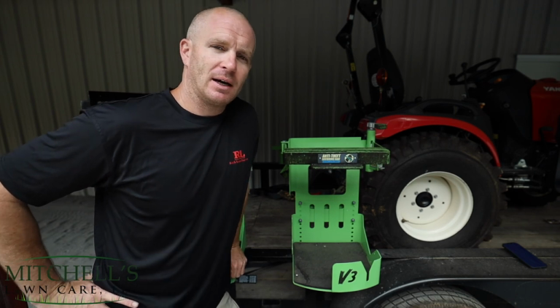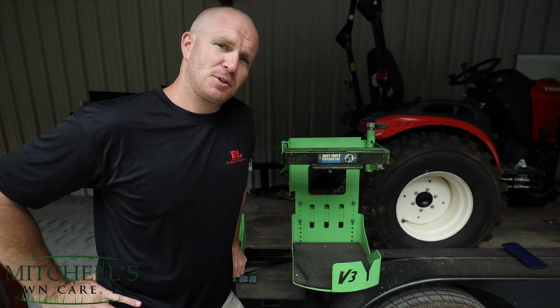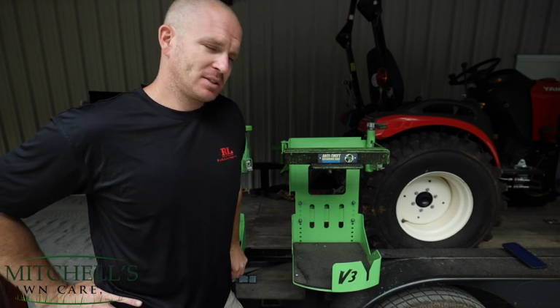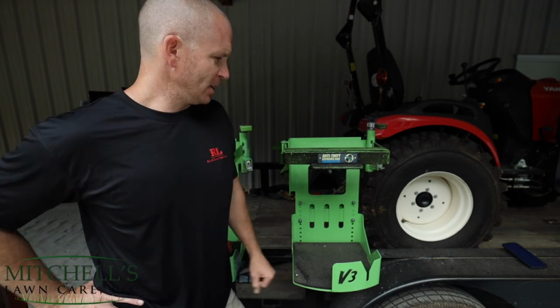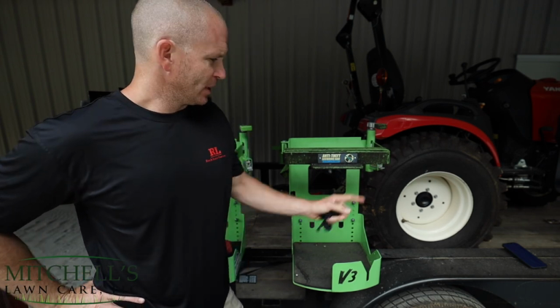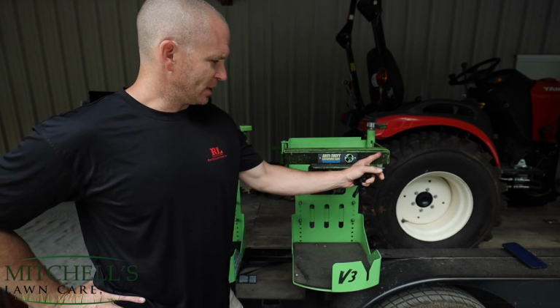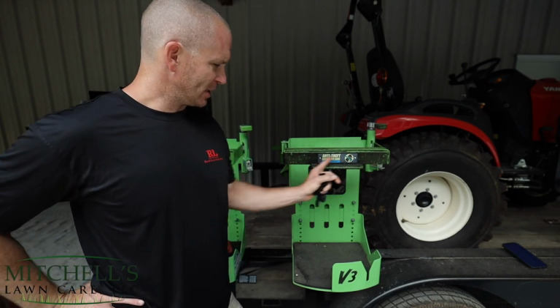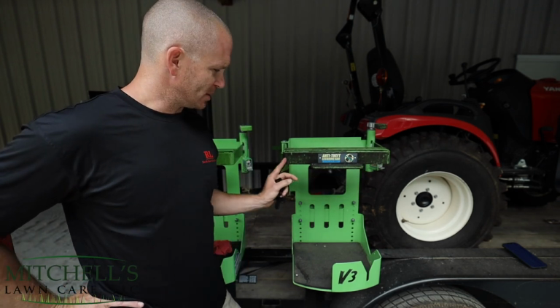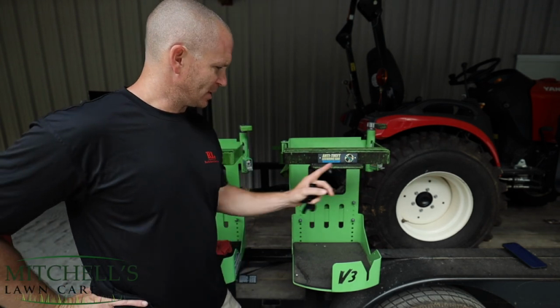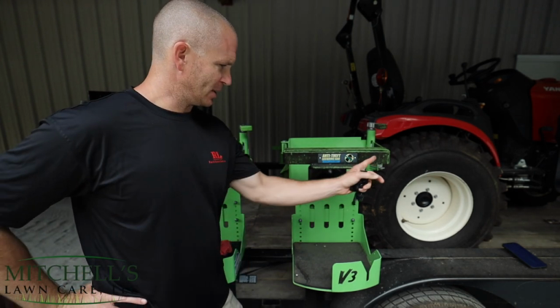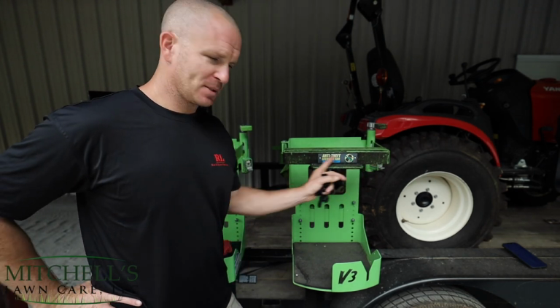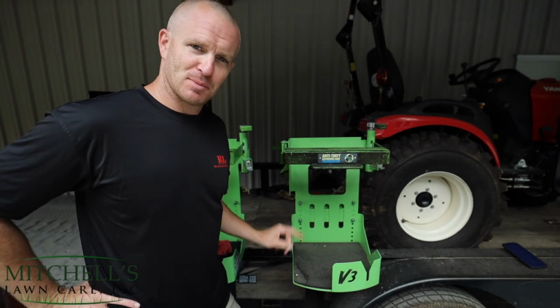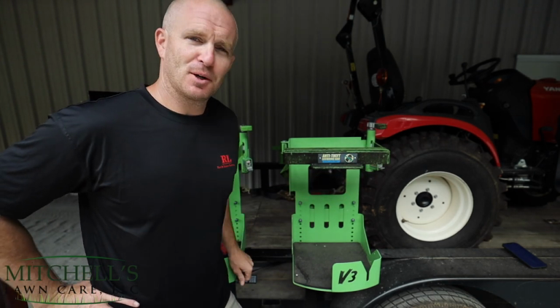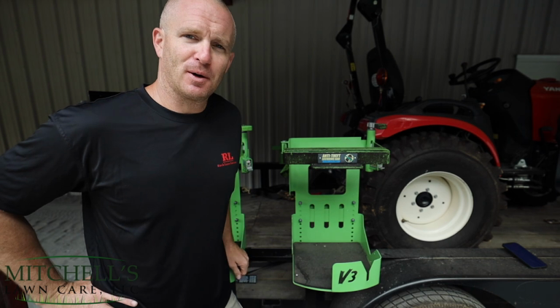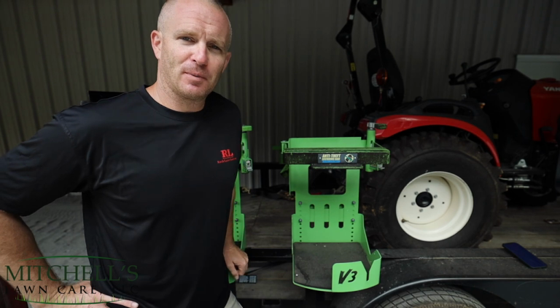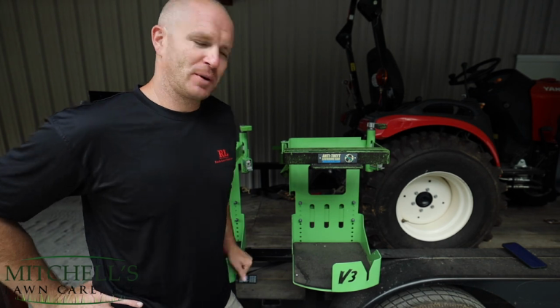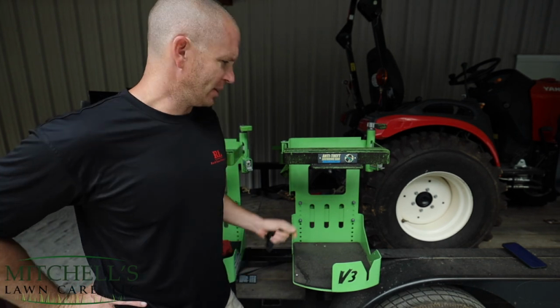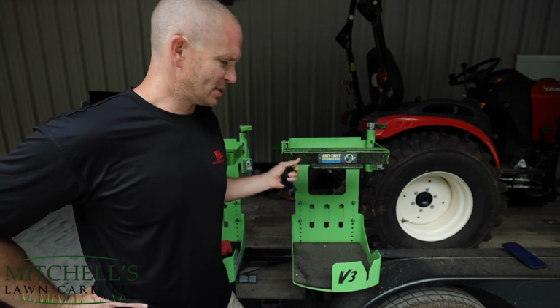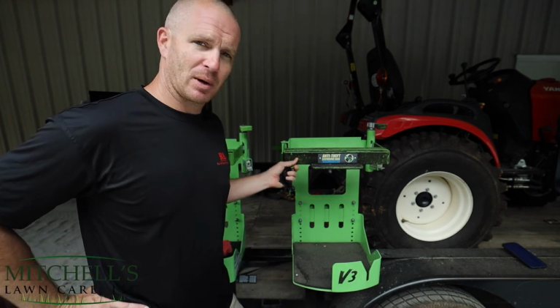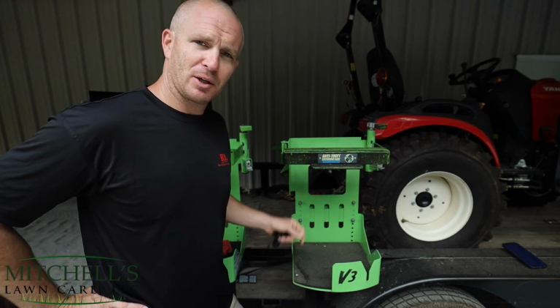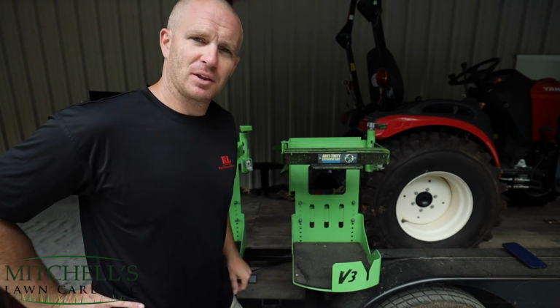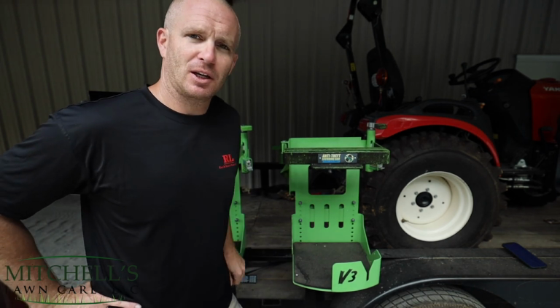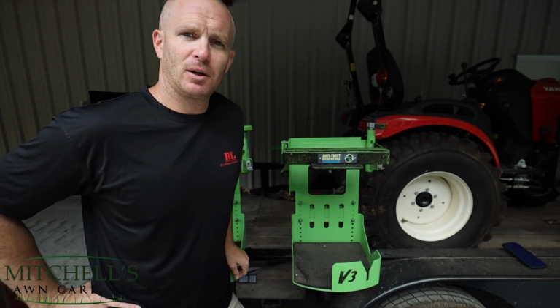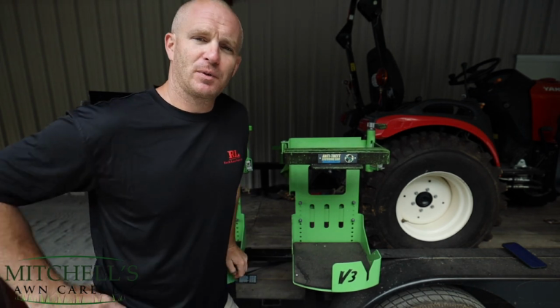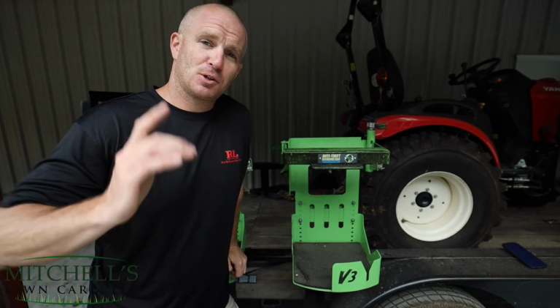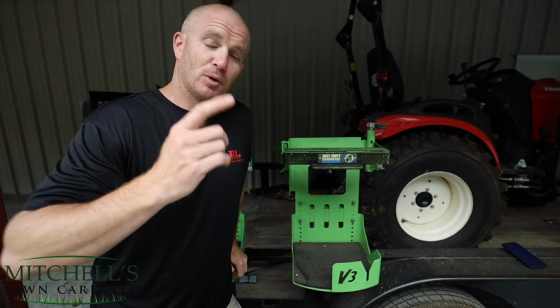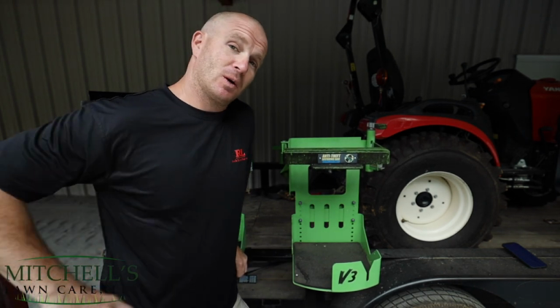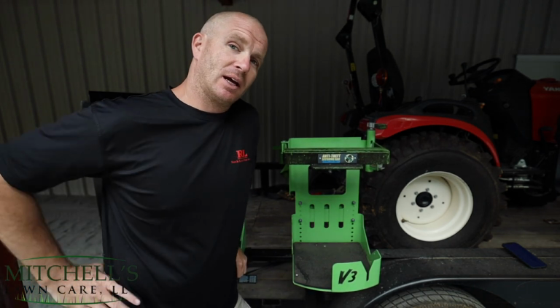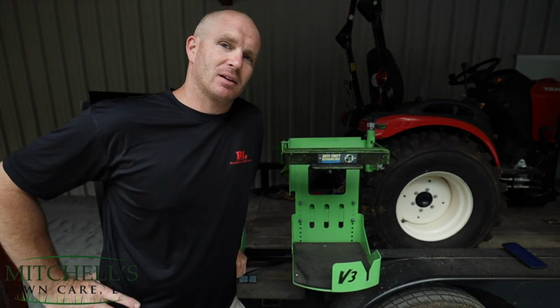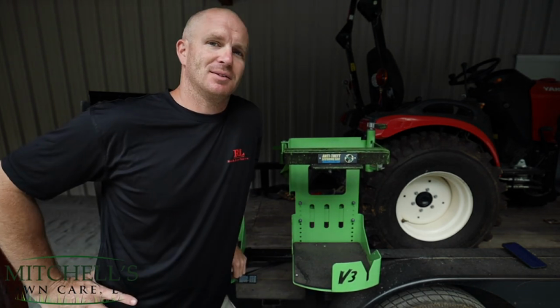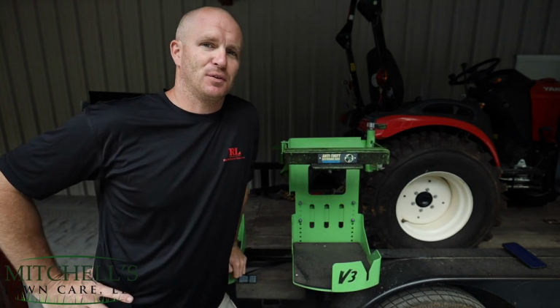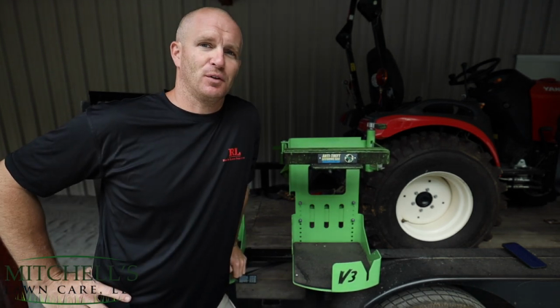As you can see, they've got some dirt on them. This is that polyurethane coating. I'm going to show you real quick how you can clean this stuff off.